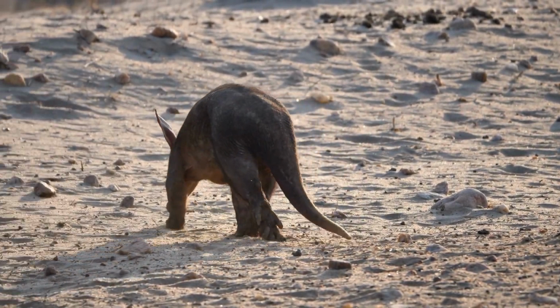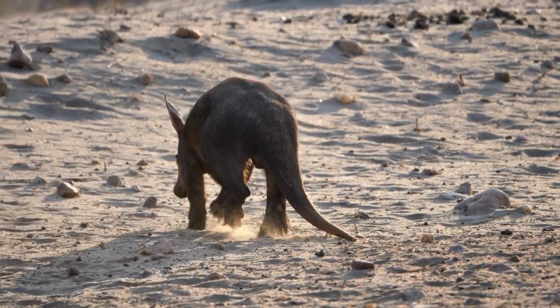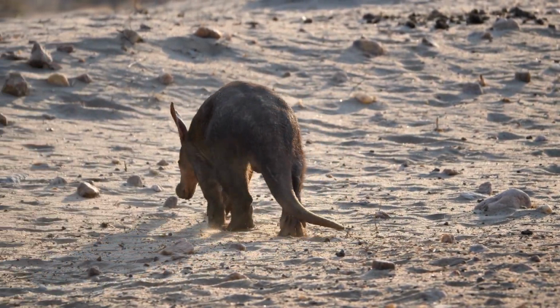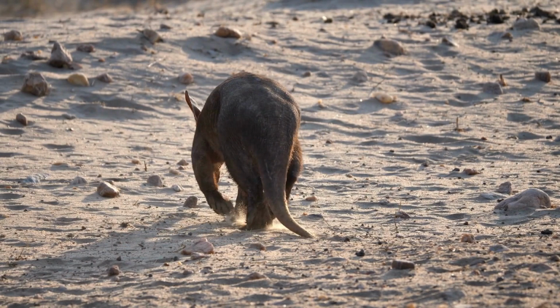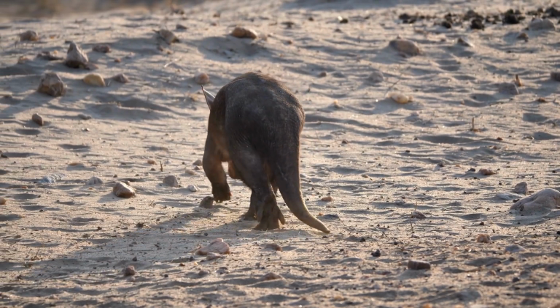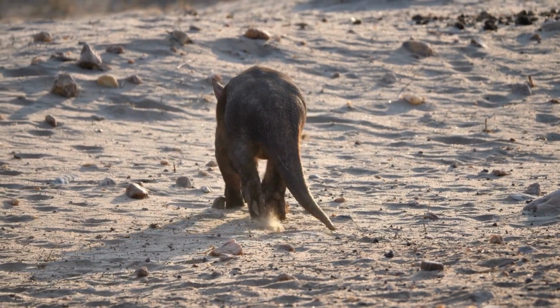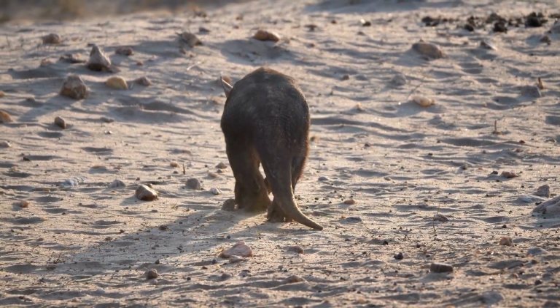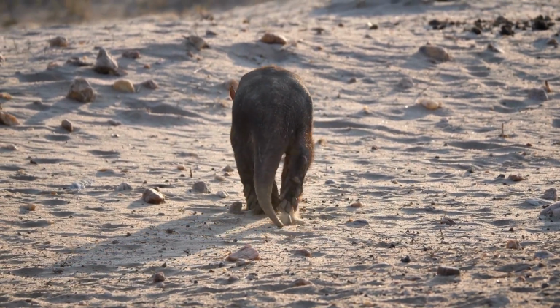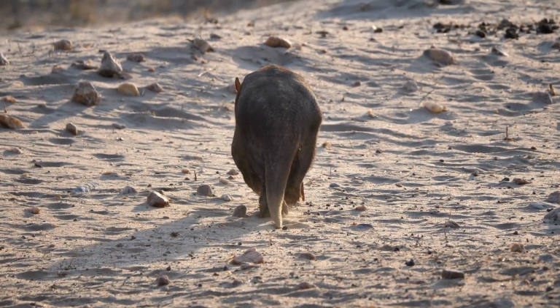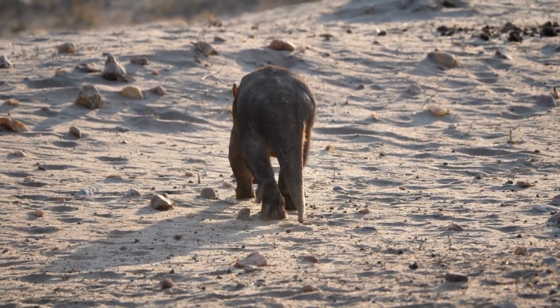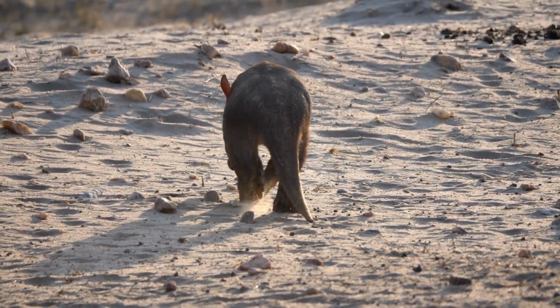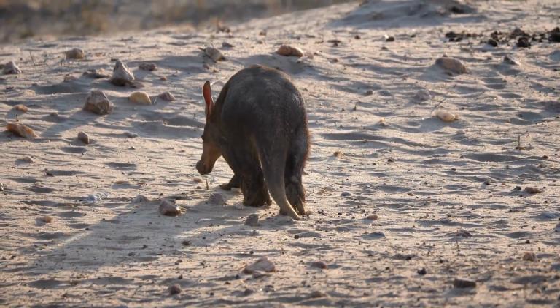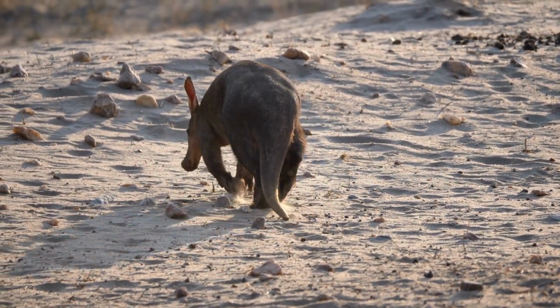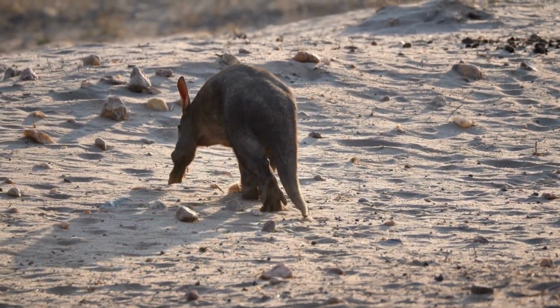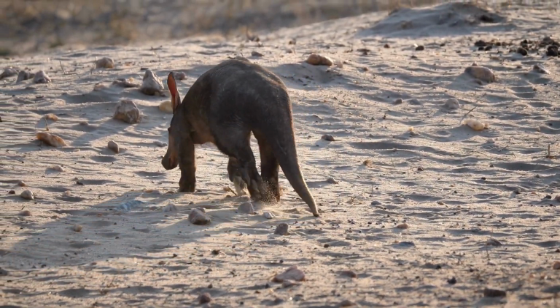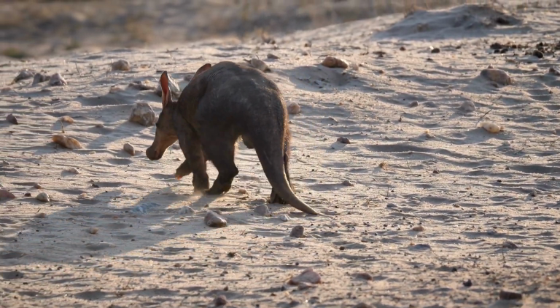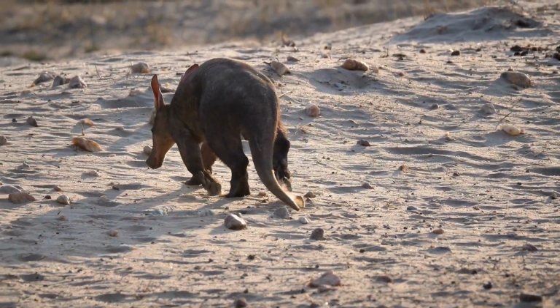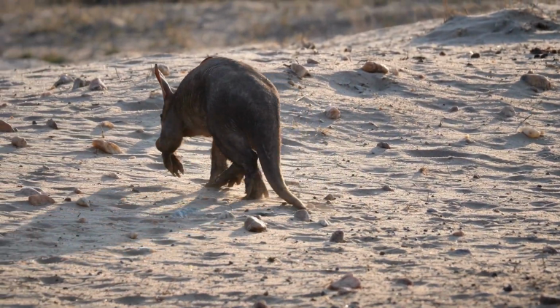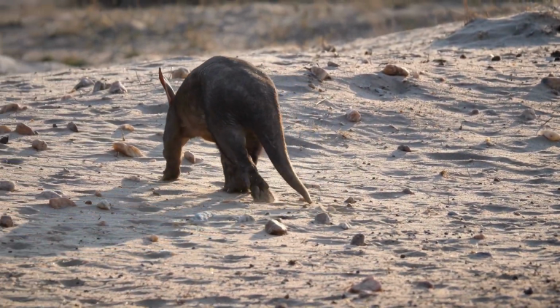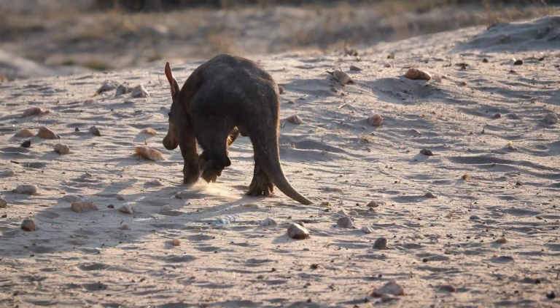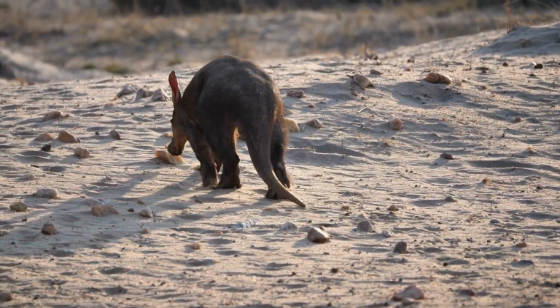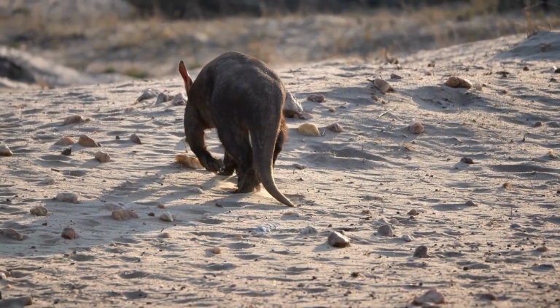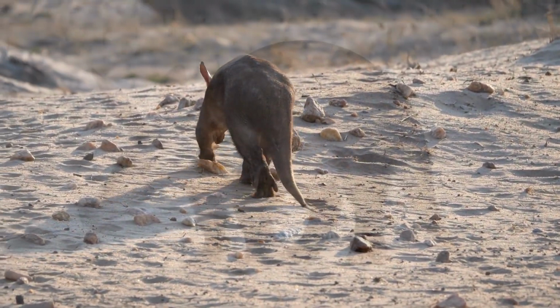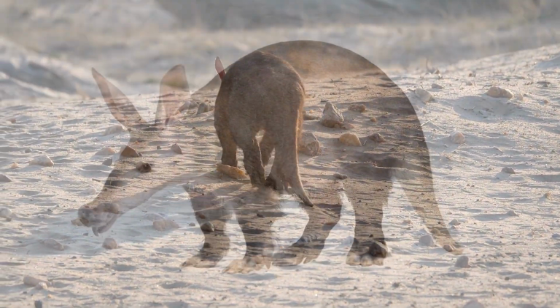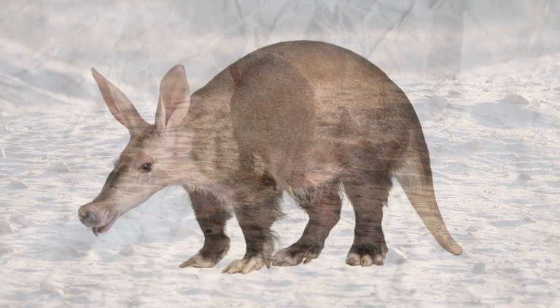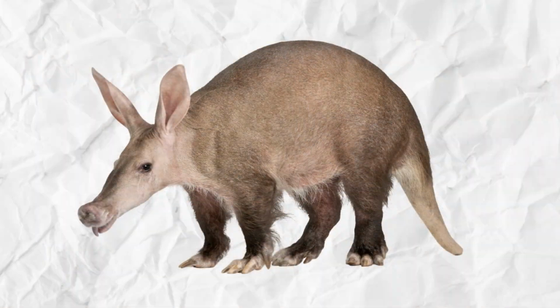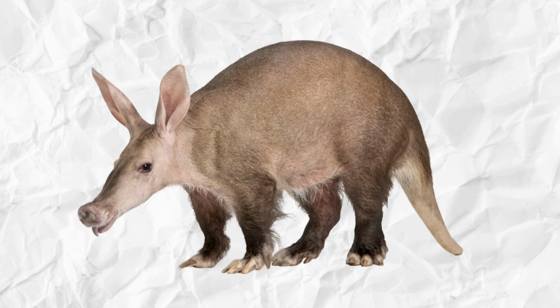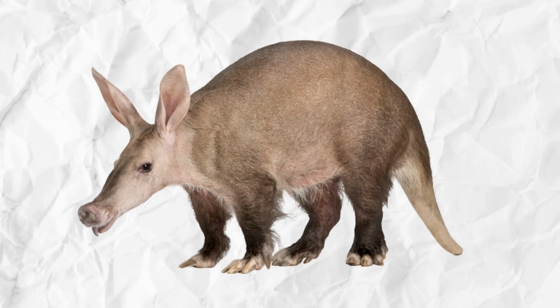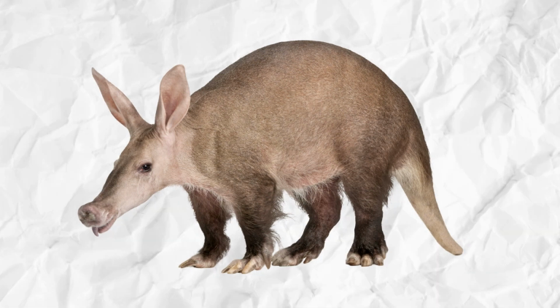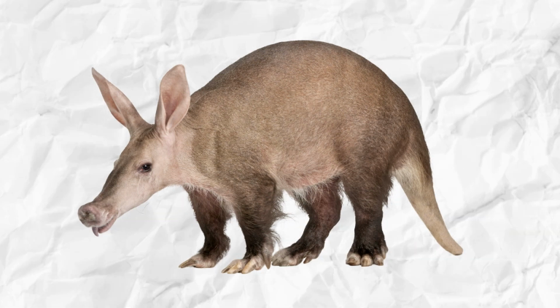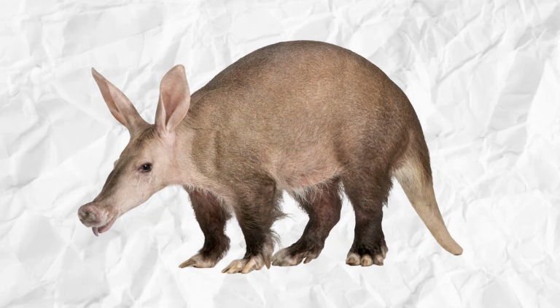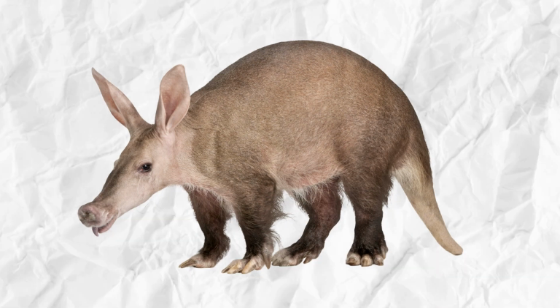Aardvarks are nocturnal mammals that are native to Africa. In this video, we'll learn more about the parts of an aardvark.